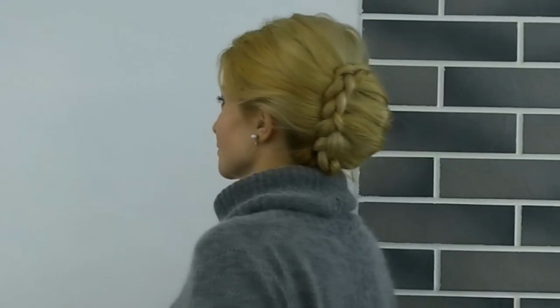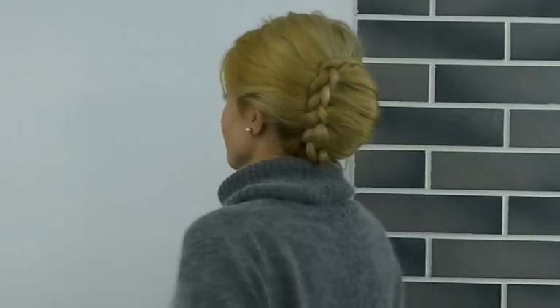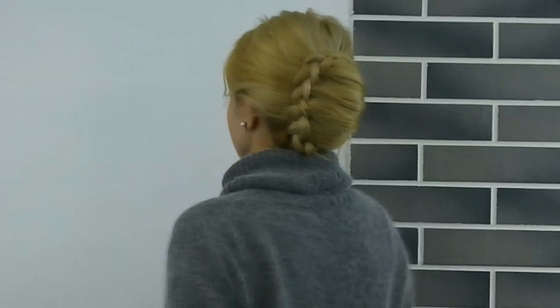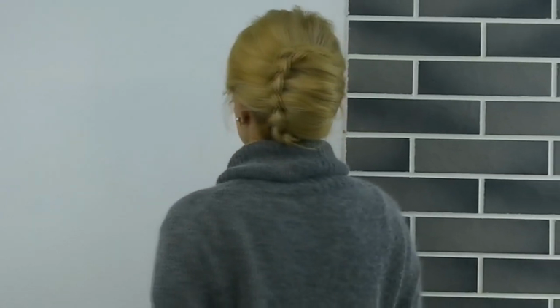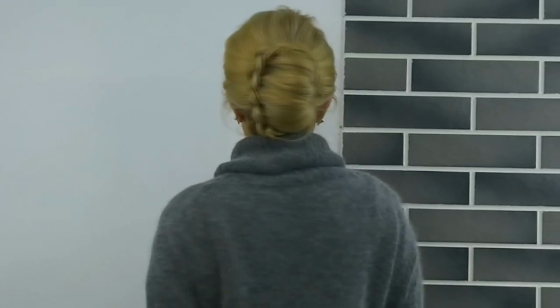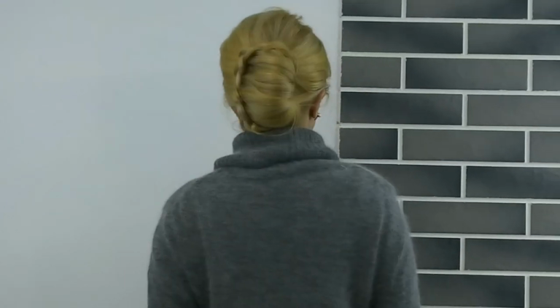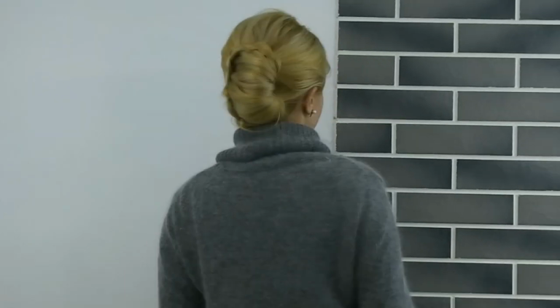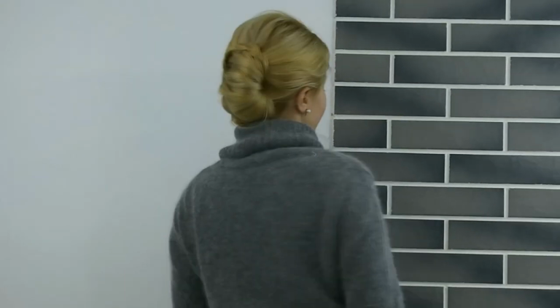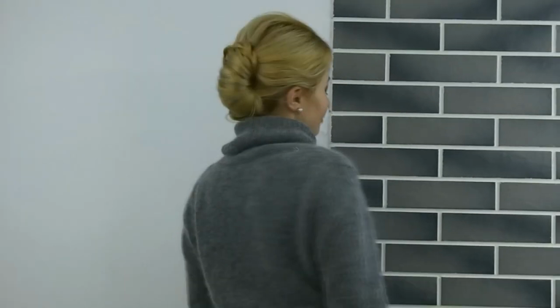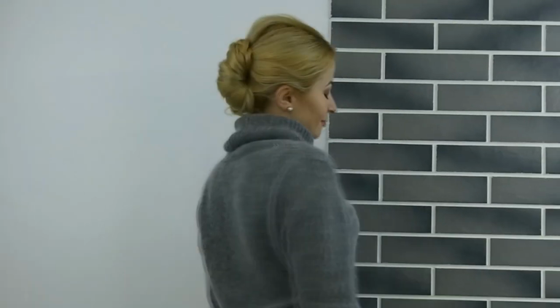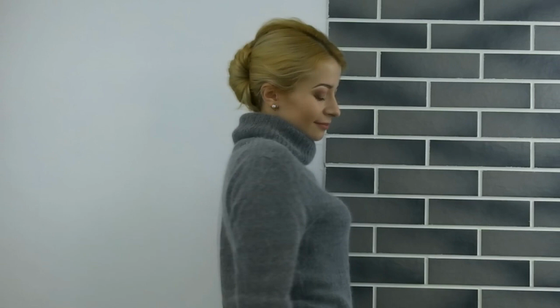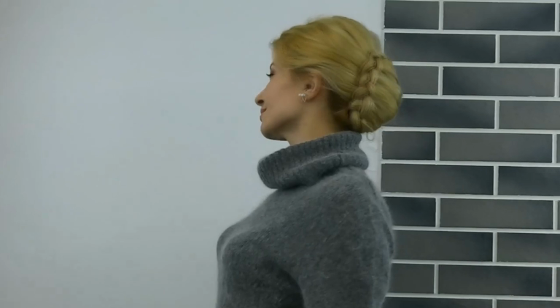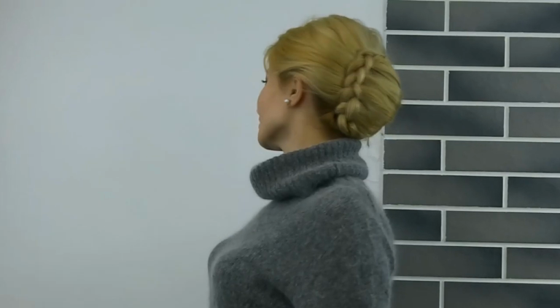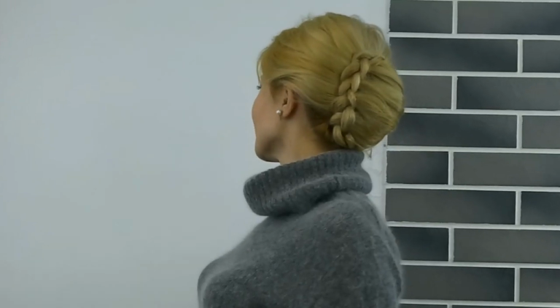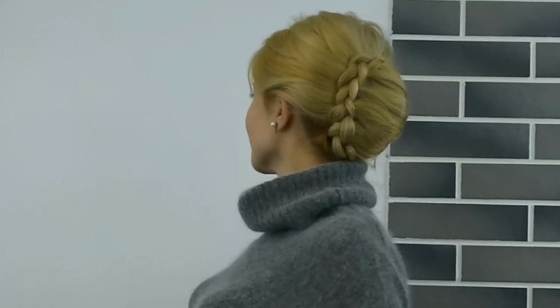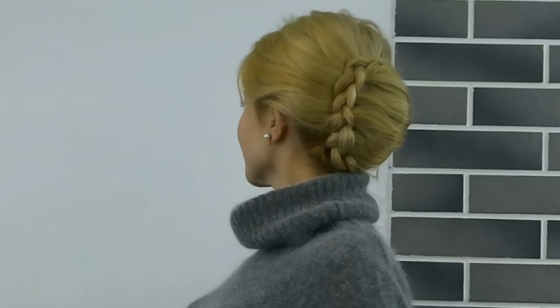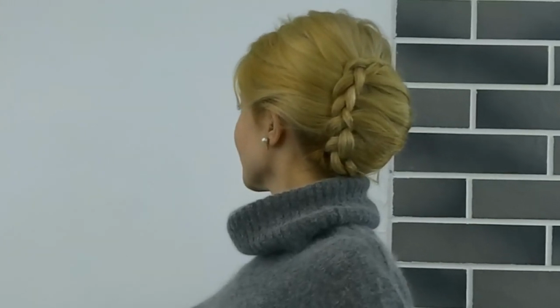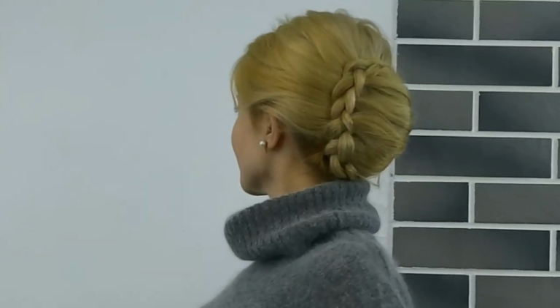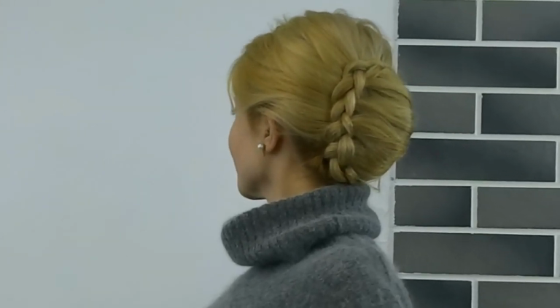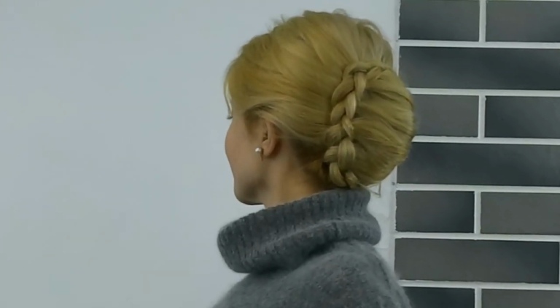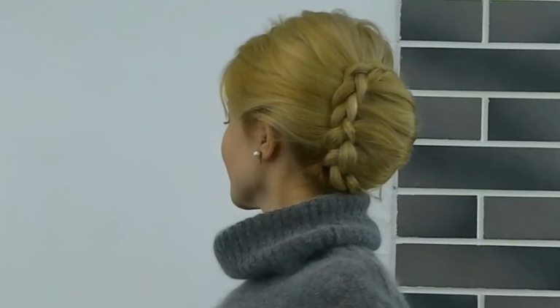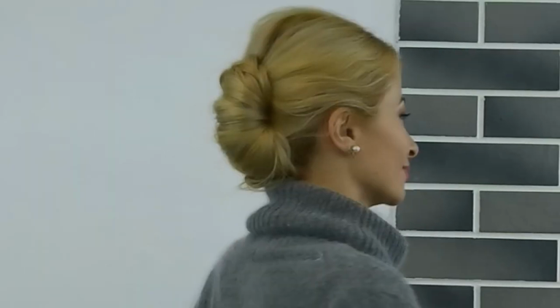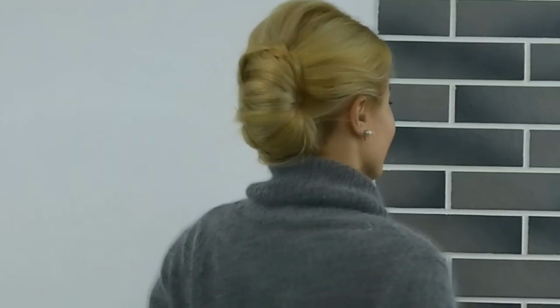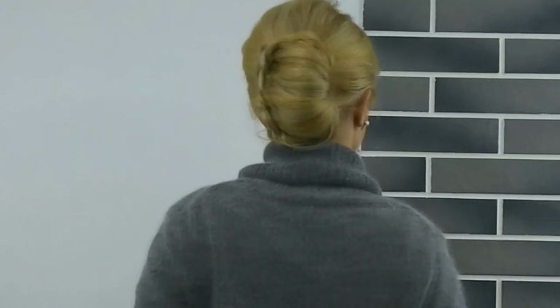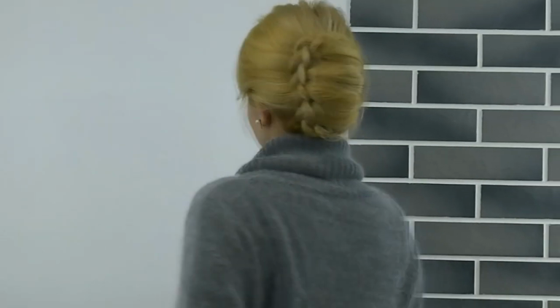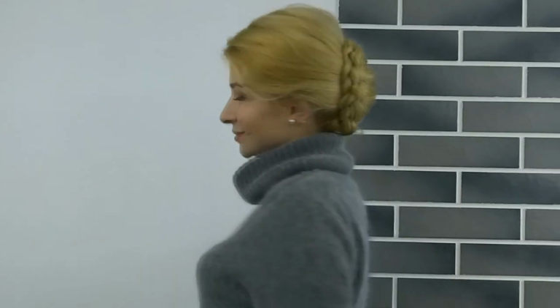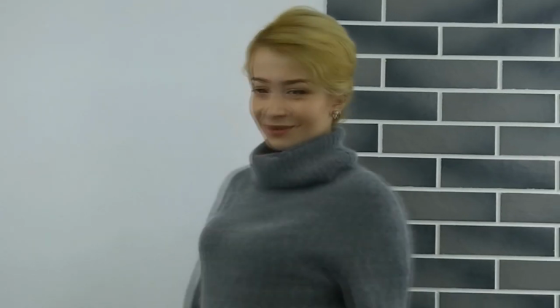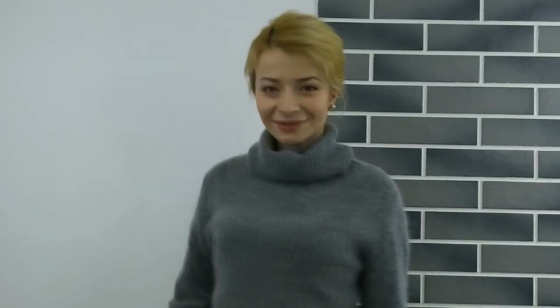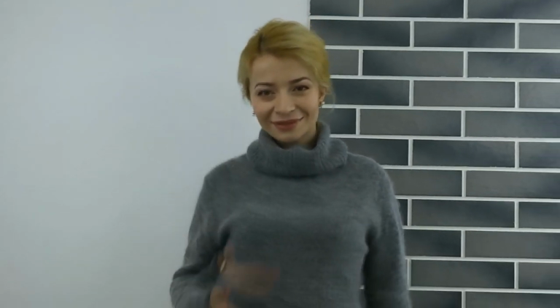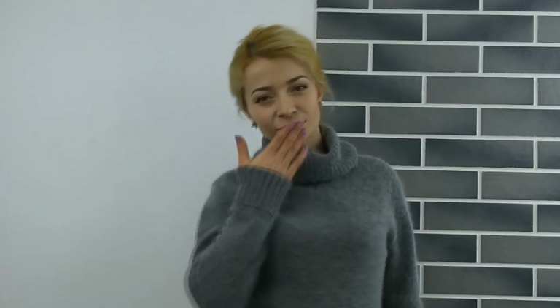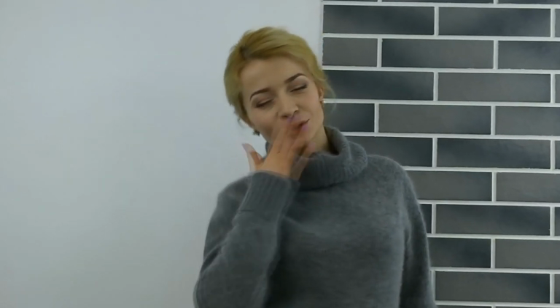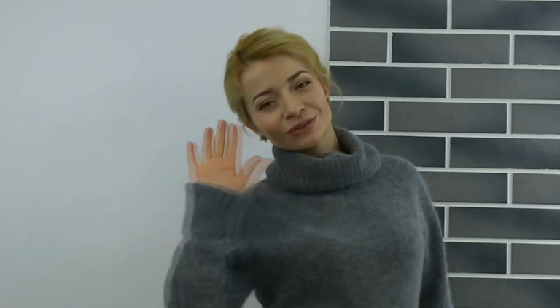Hello my beautiful friends! Today I'll show you how to make this beautiful braided French twist.